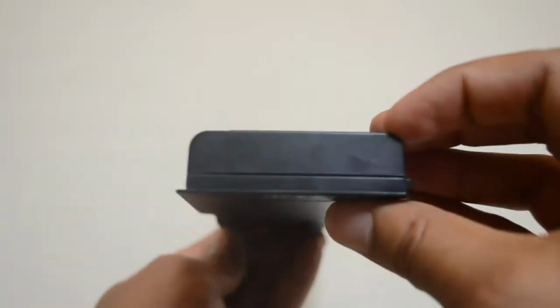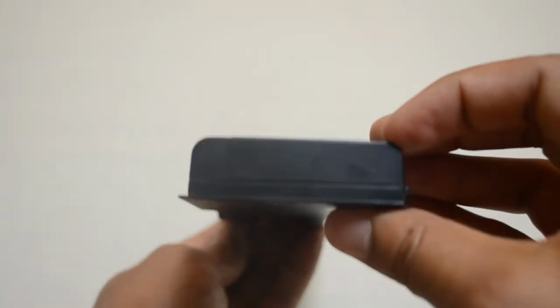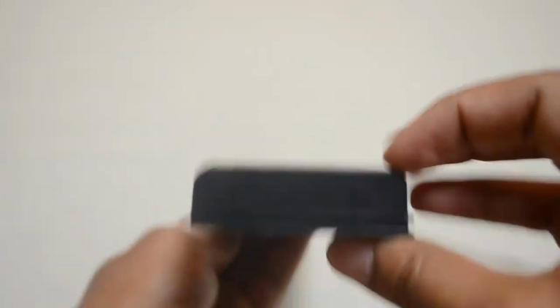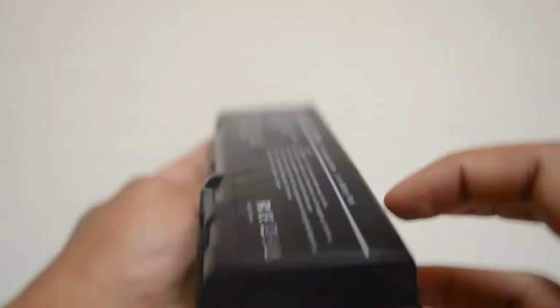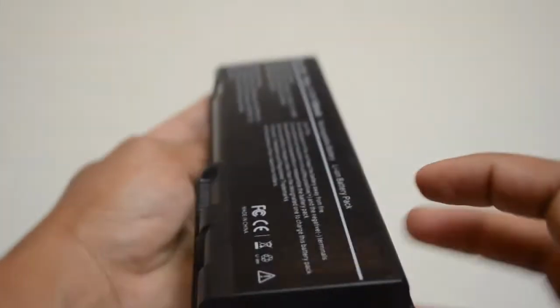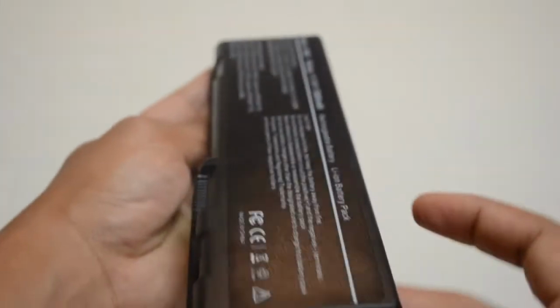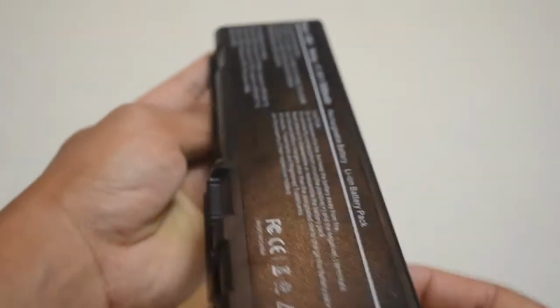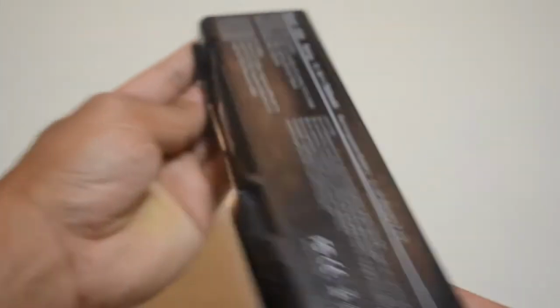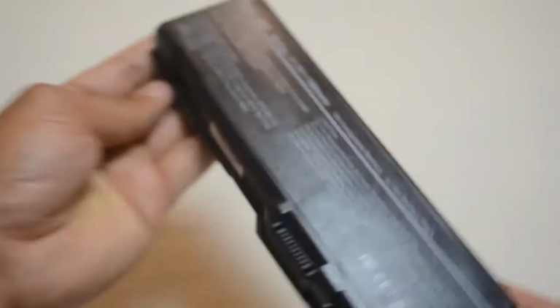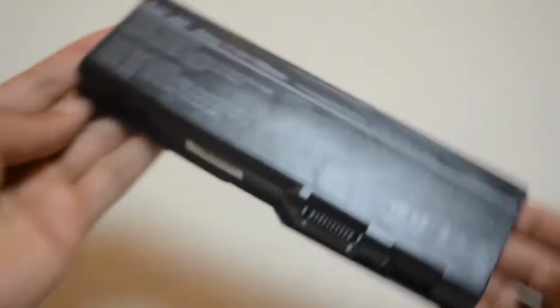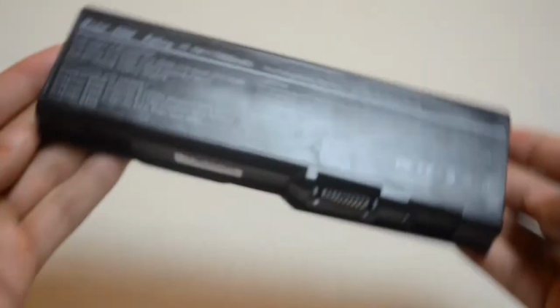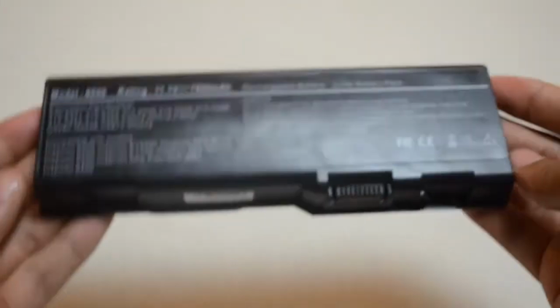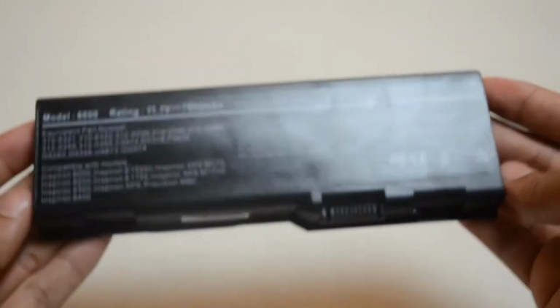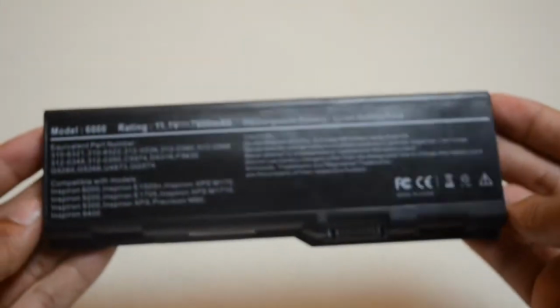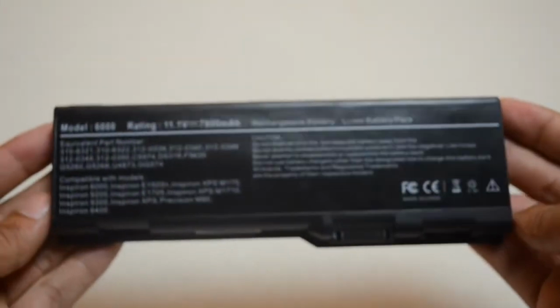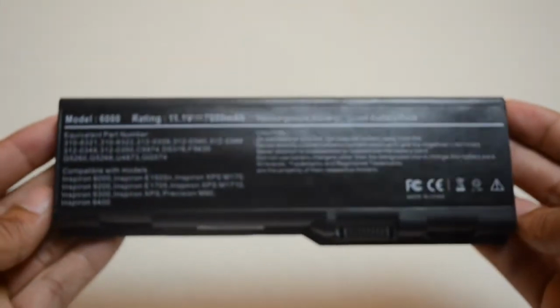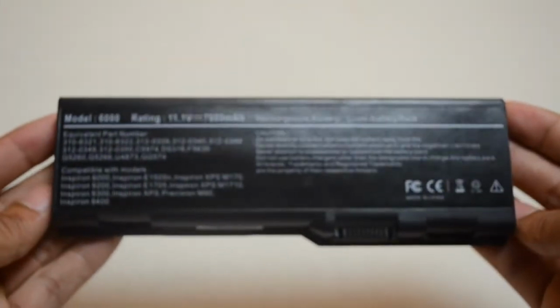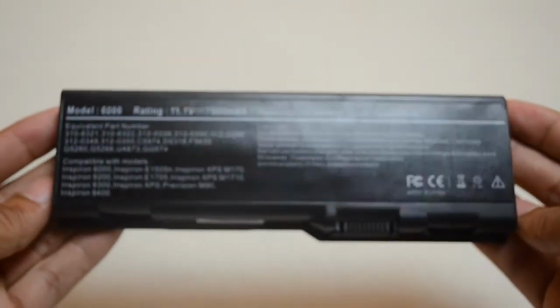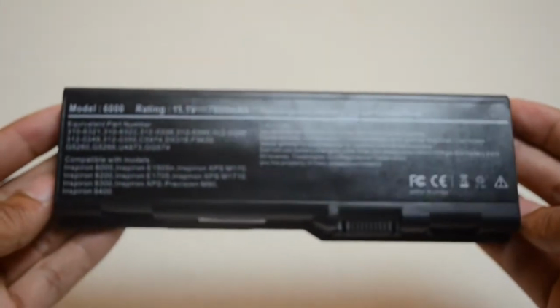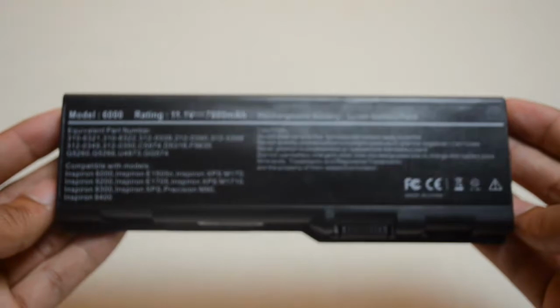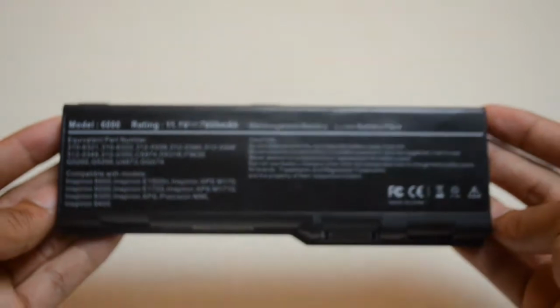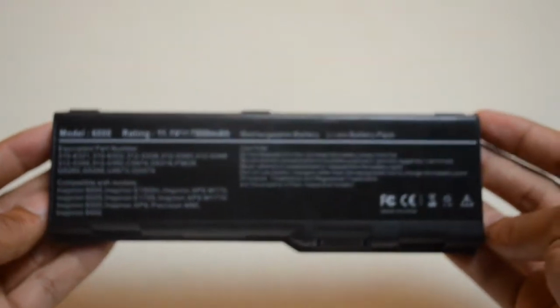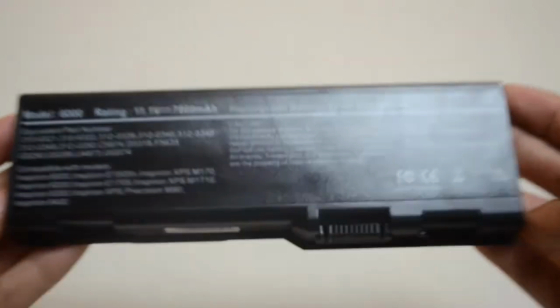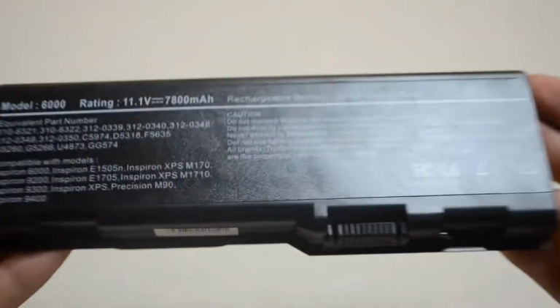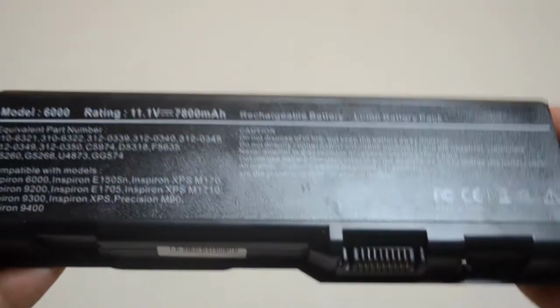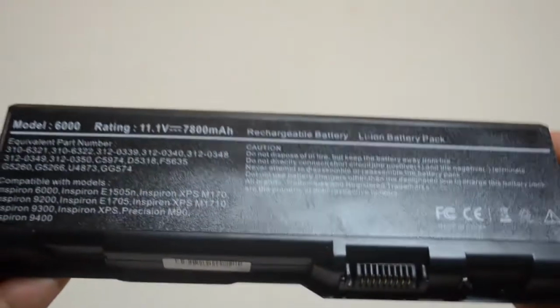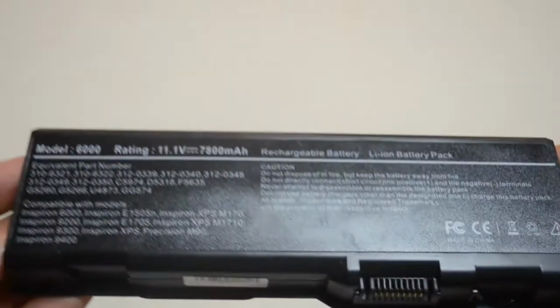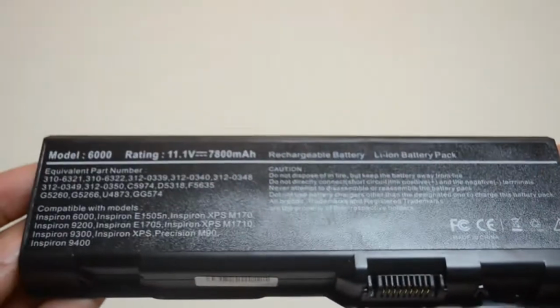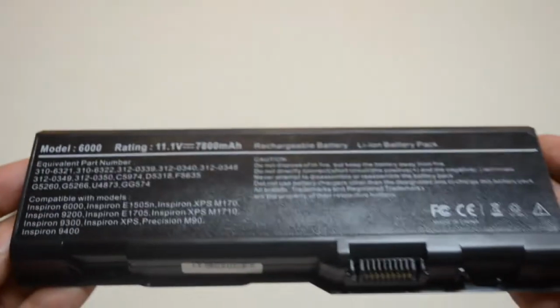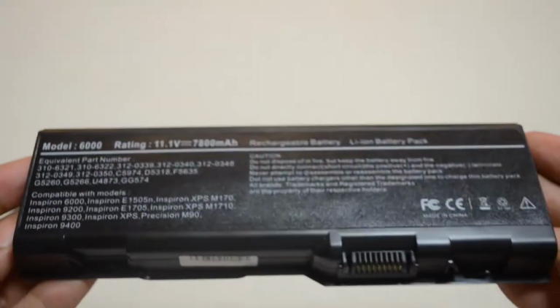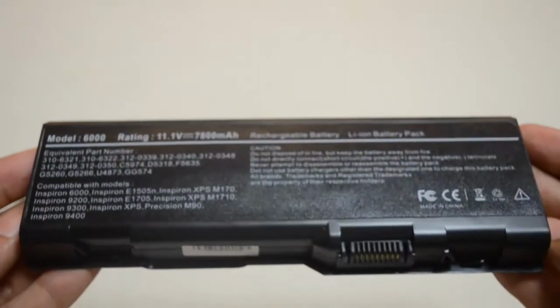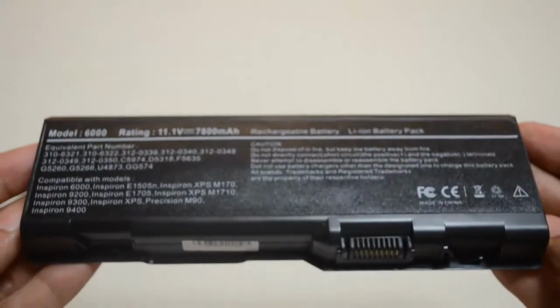All of our batteries ship from the United States, and all air shipments placed by 6 p.m. Eastern time ship the same day.